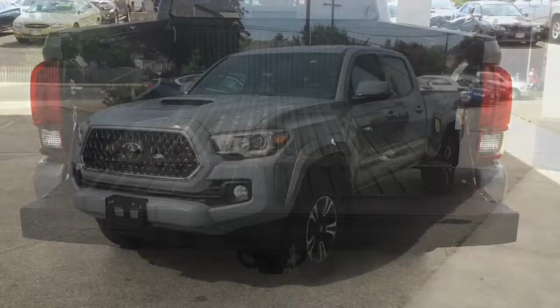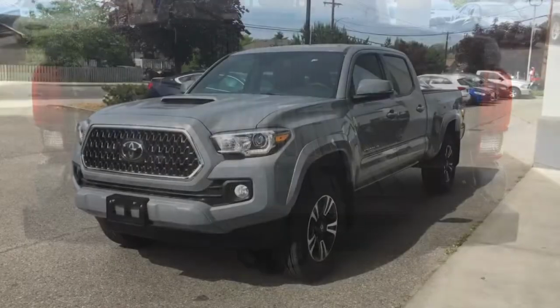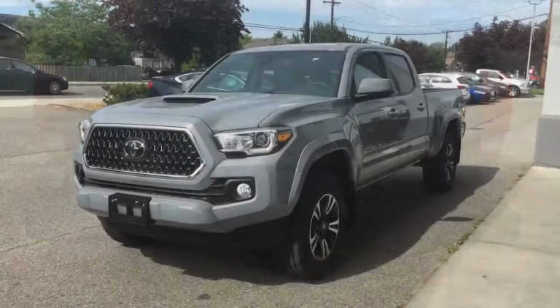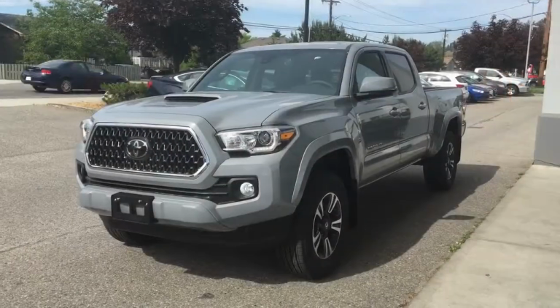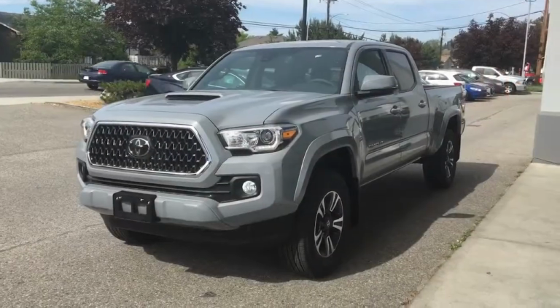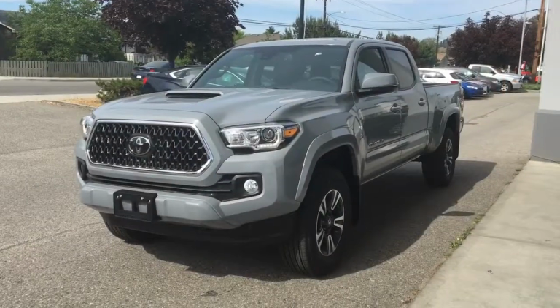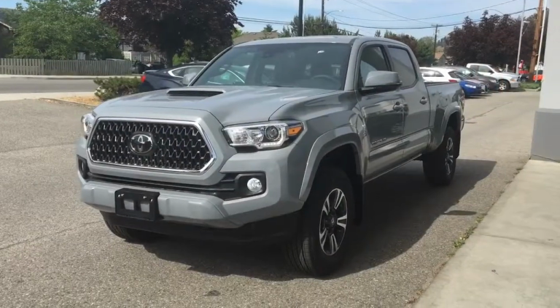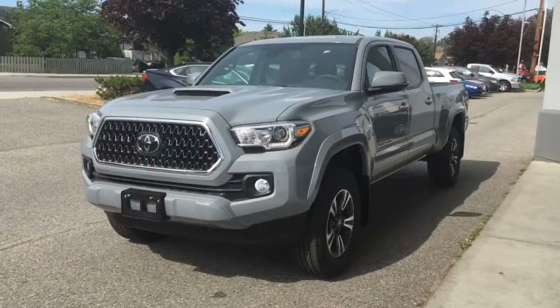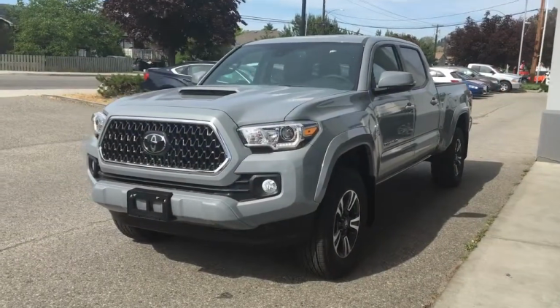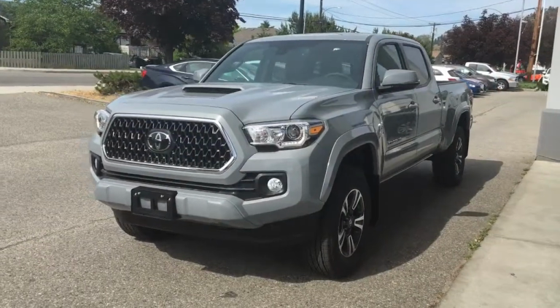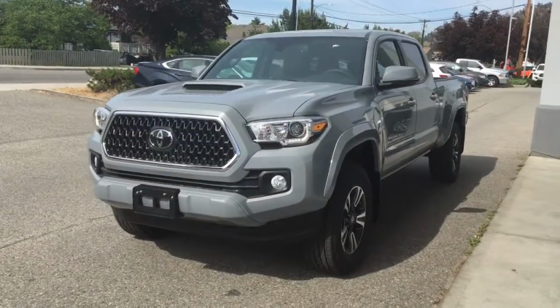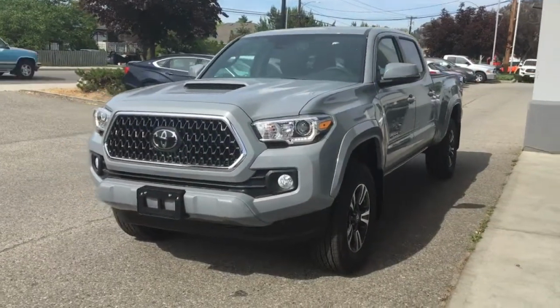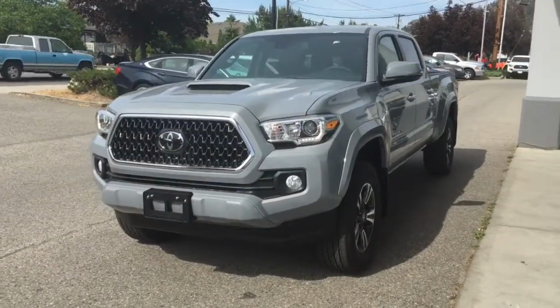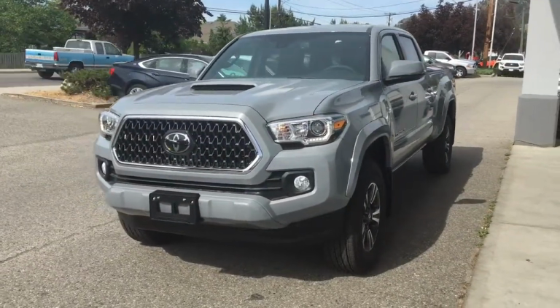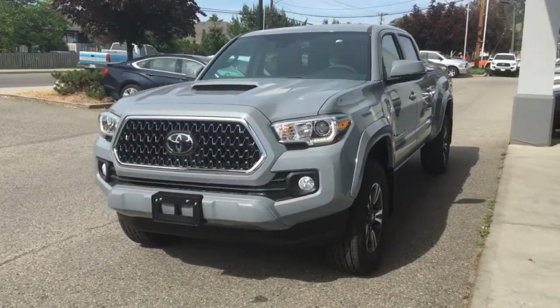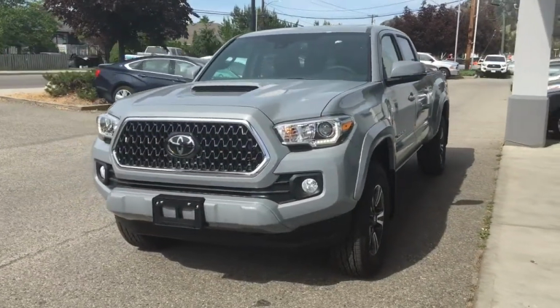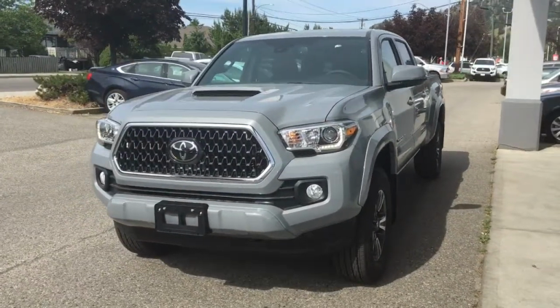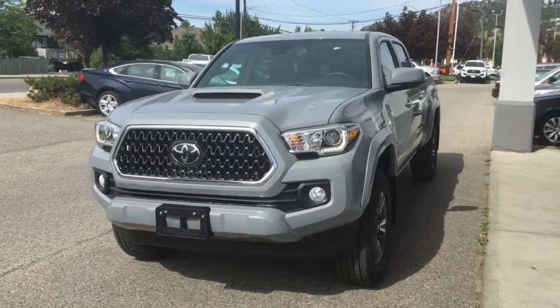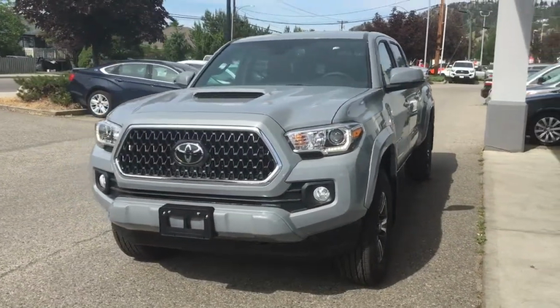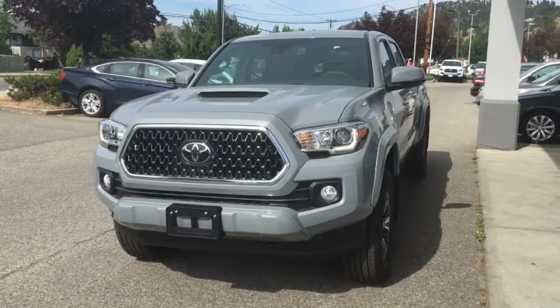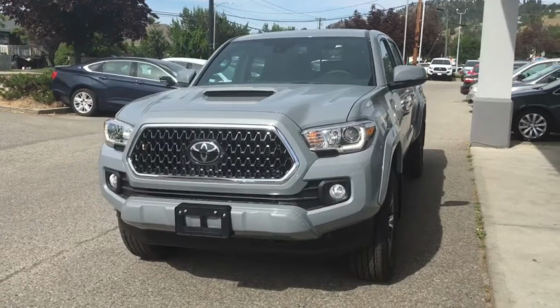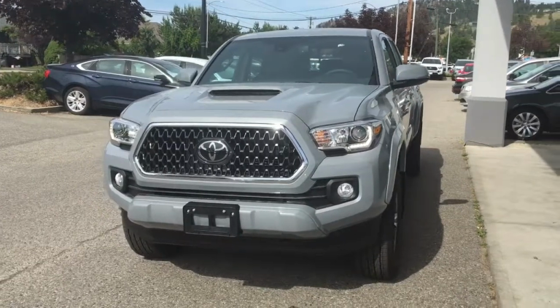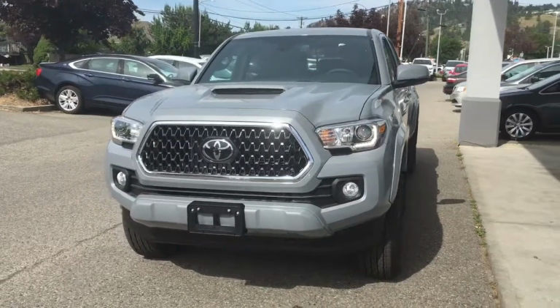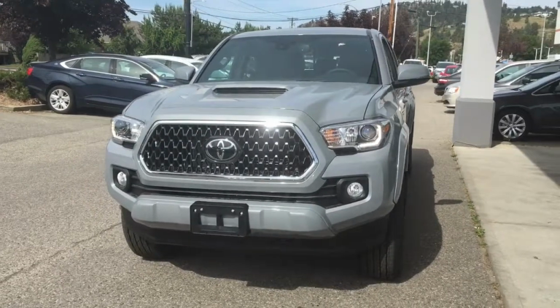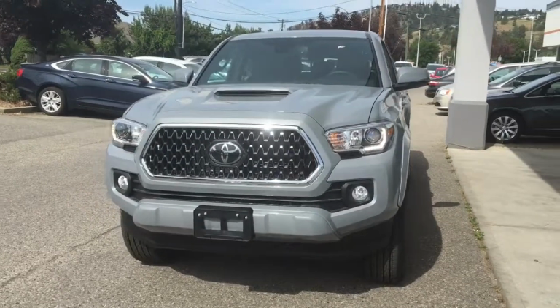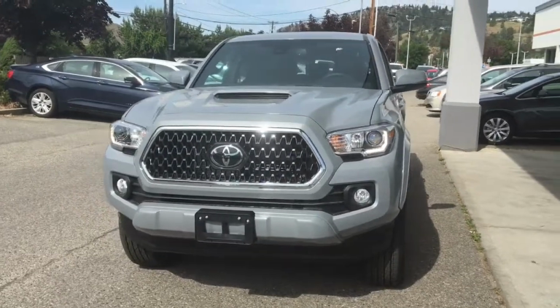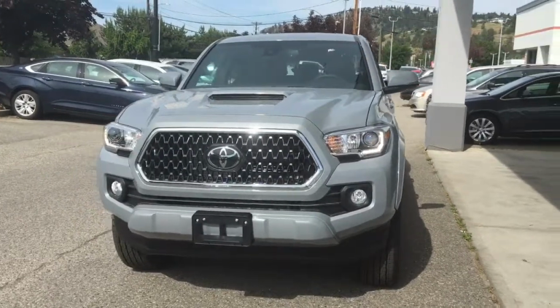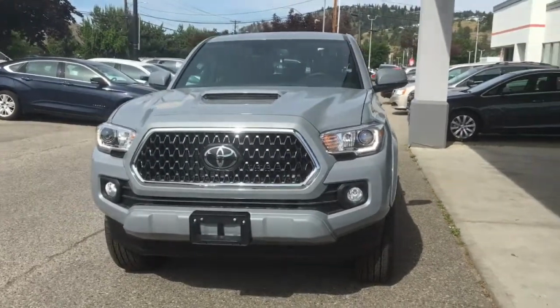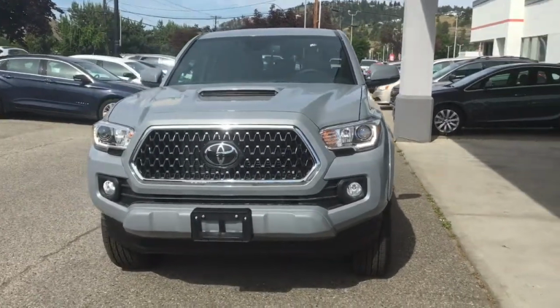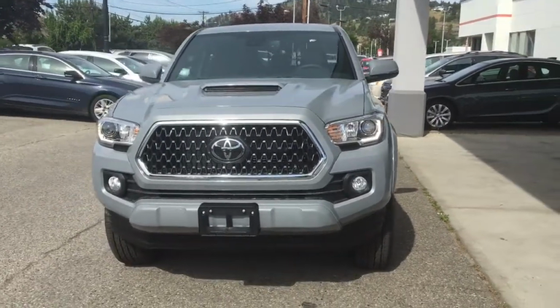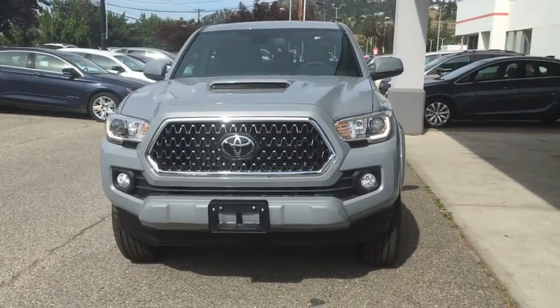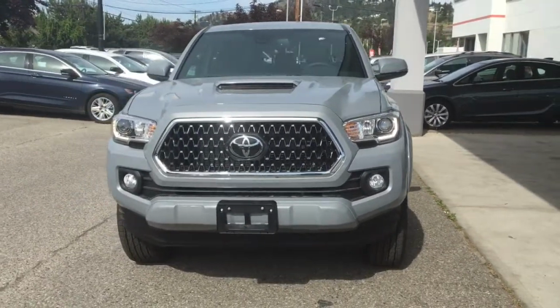The Tacoma looks sharp from the driver's side with 17-inch alloy wheels, factory hood scoop, fog lights, and LED running lights.